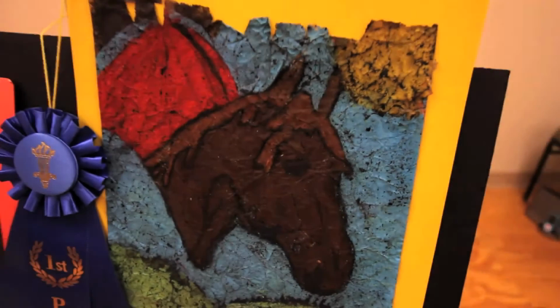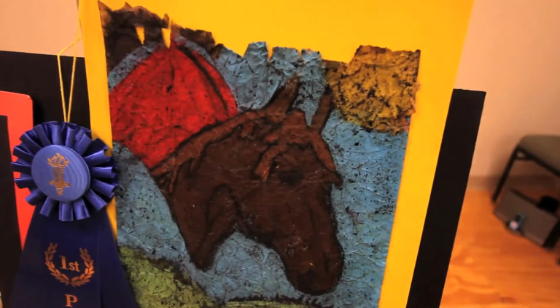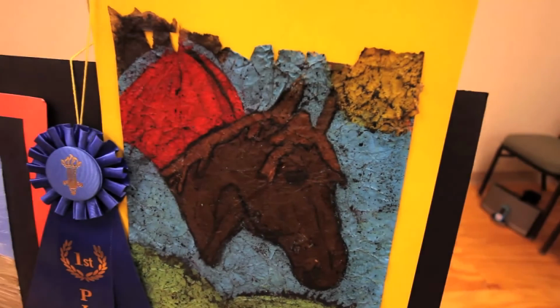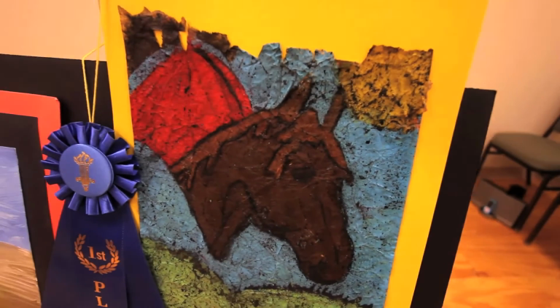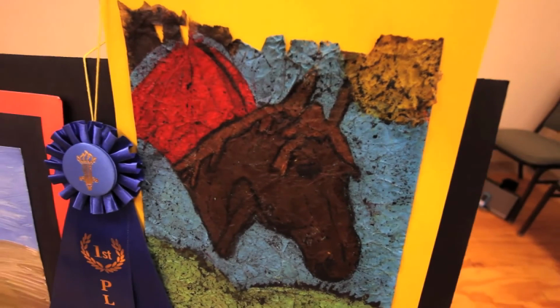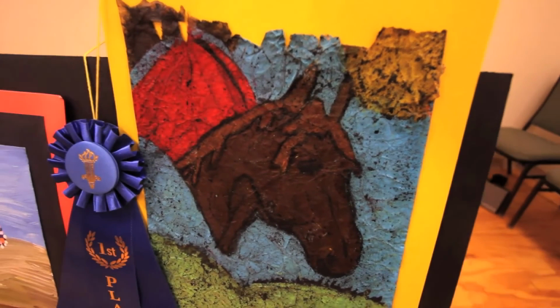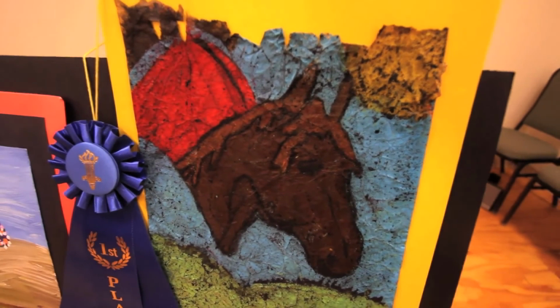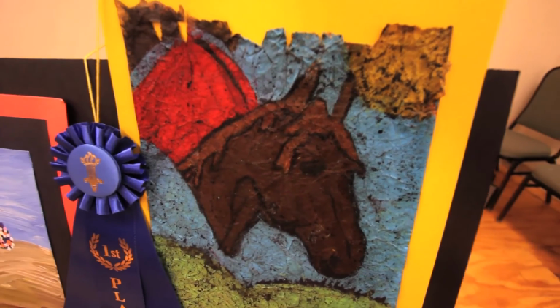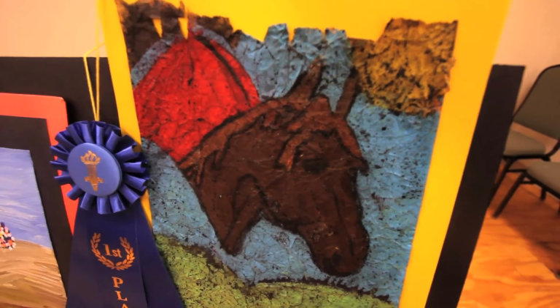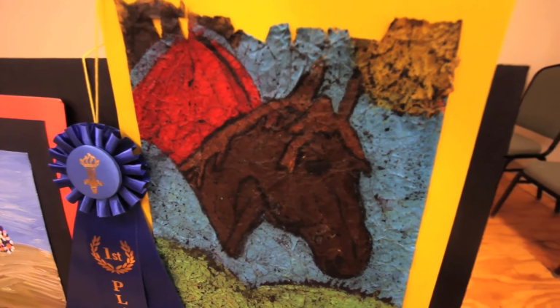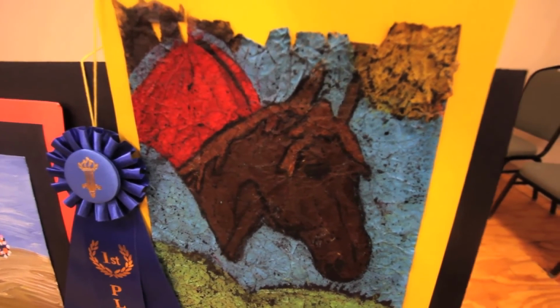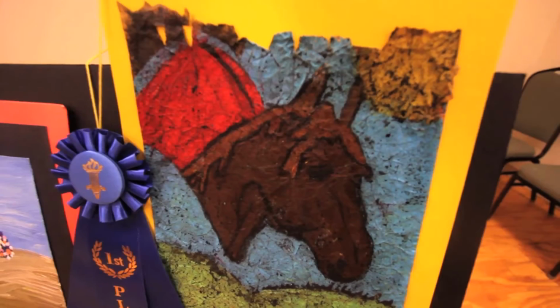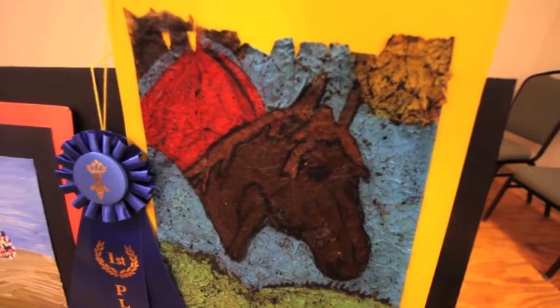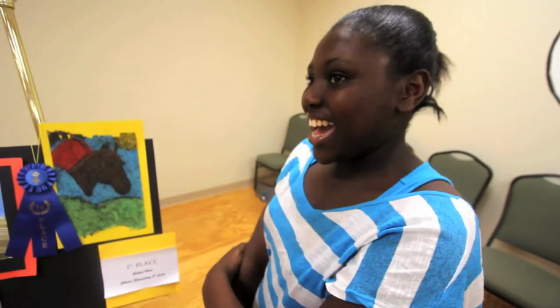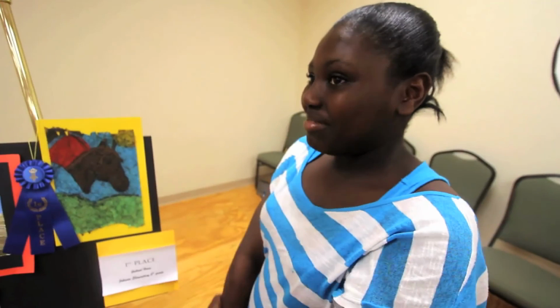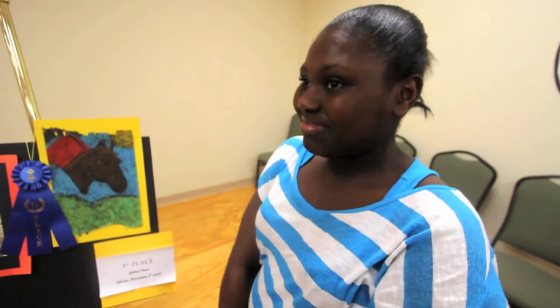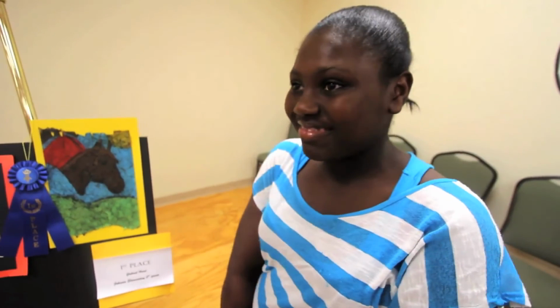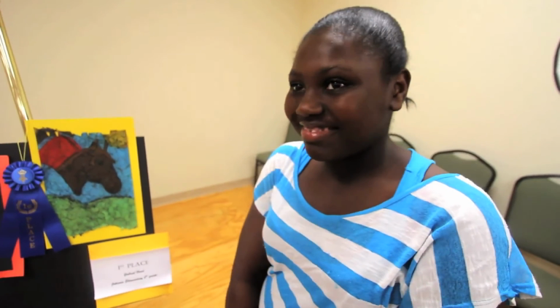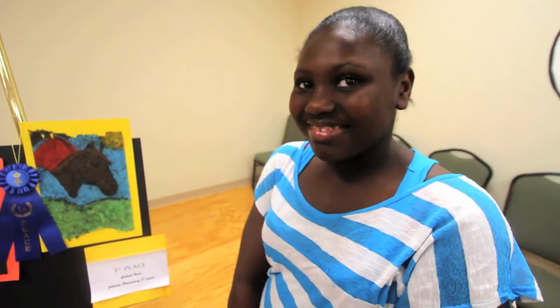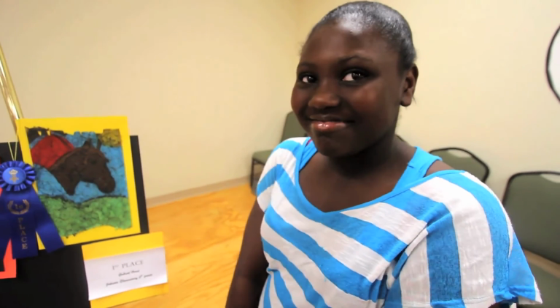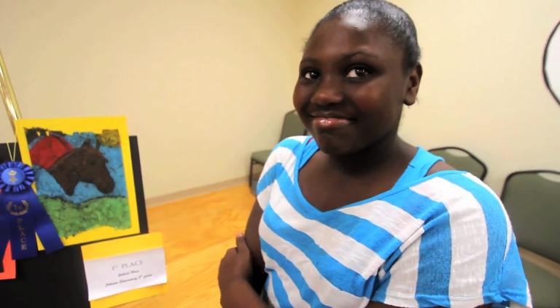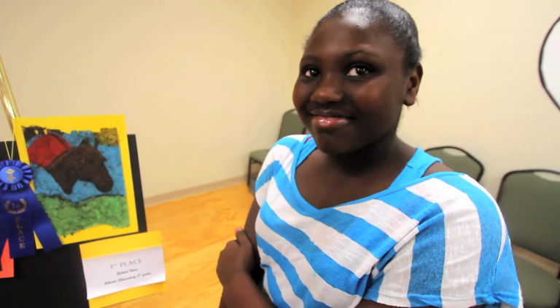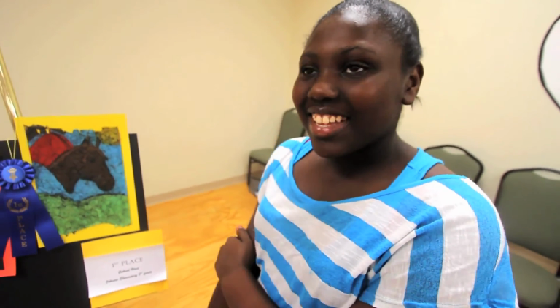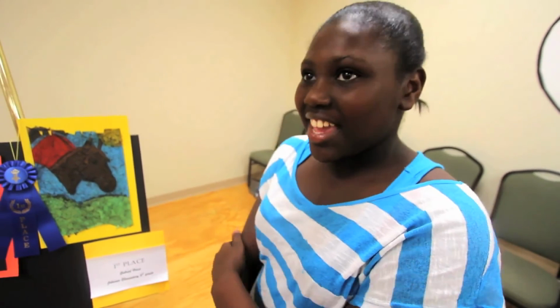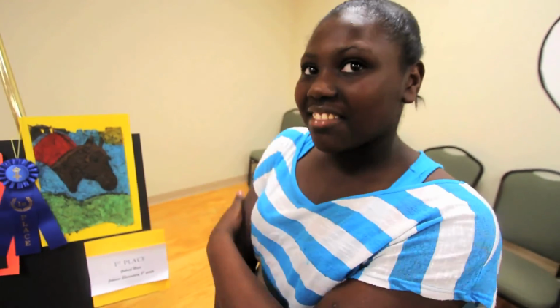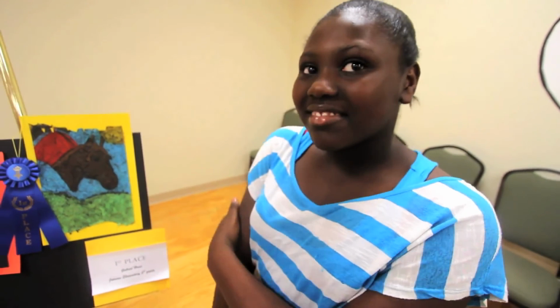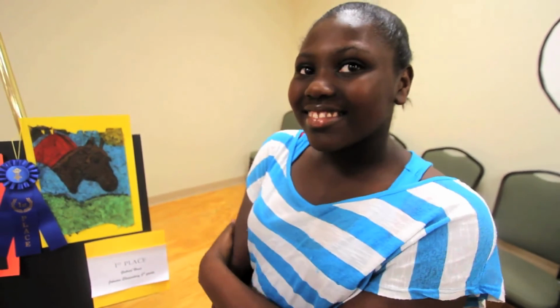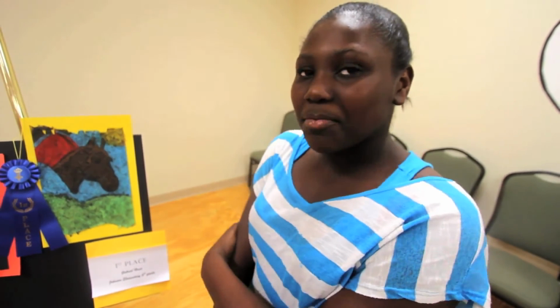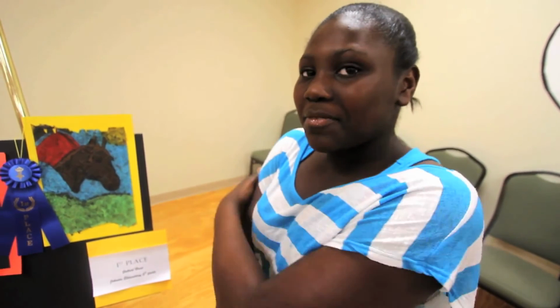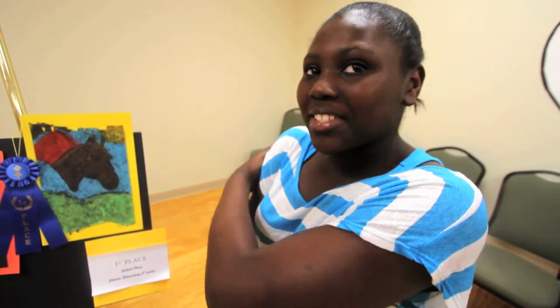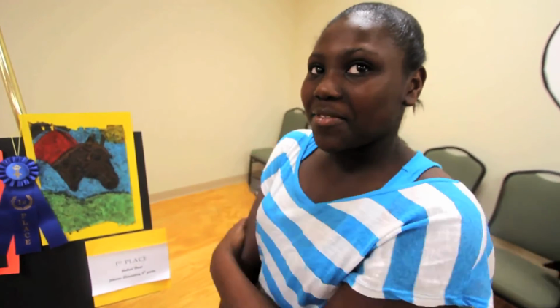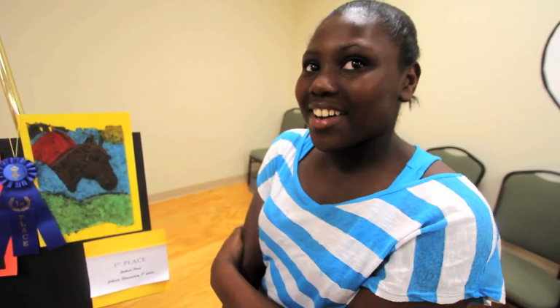Have you ever drawn a horse before? No, this is actually my first time. Do you like art though? Yeah, it's pretty fun so far.